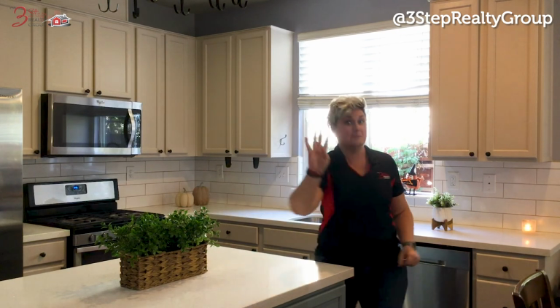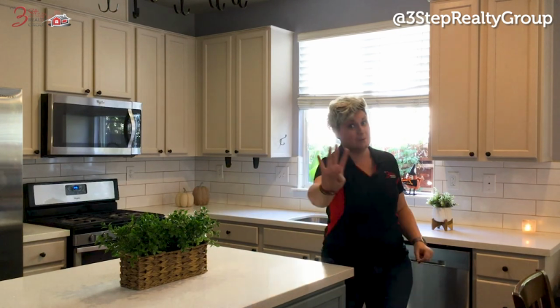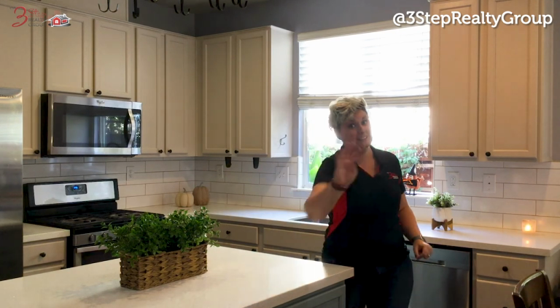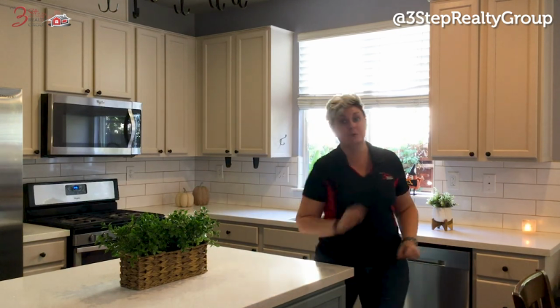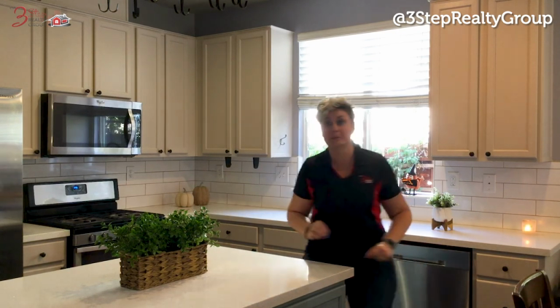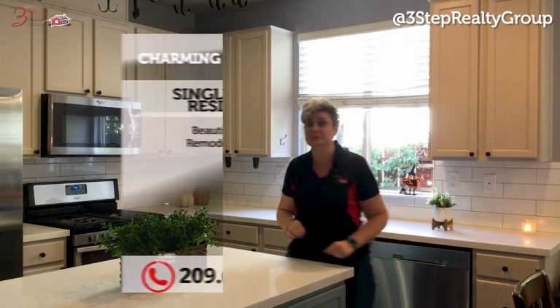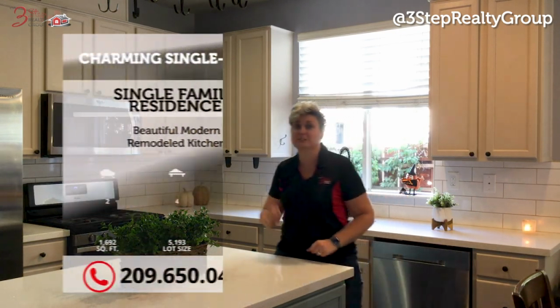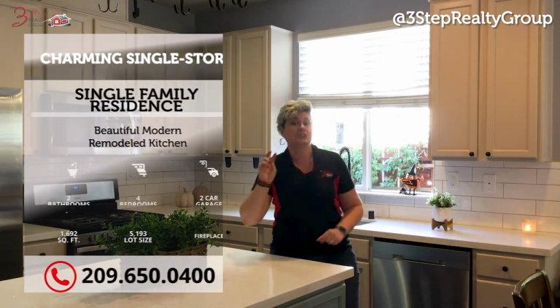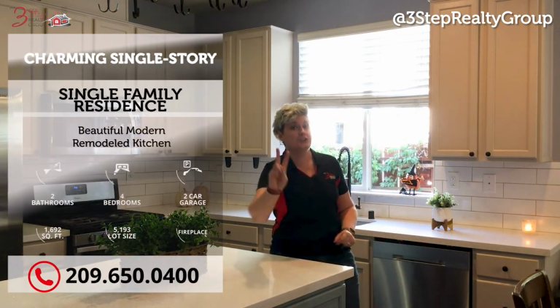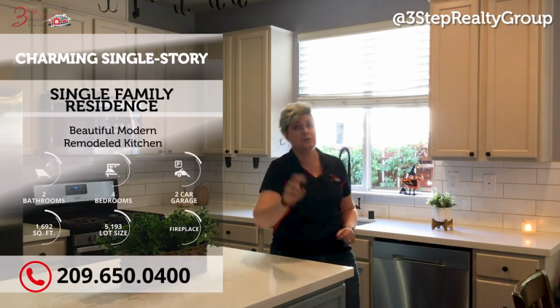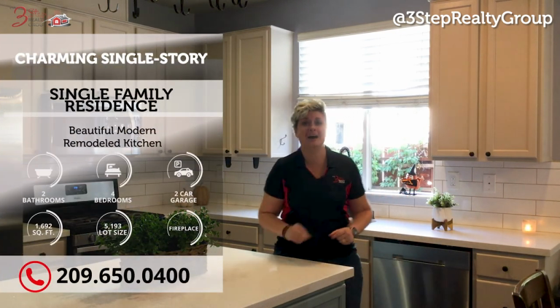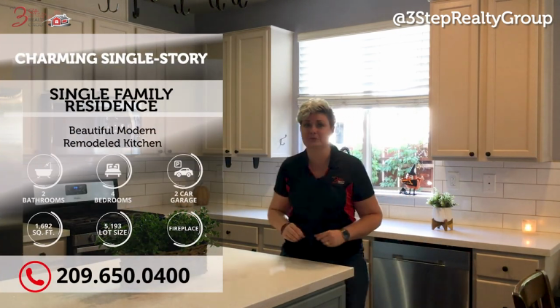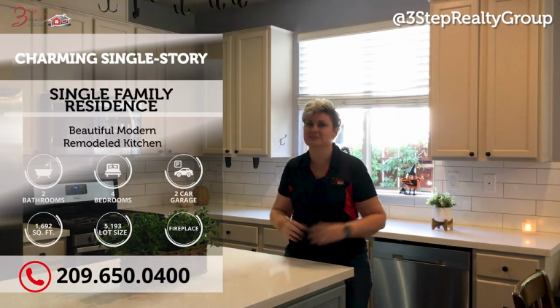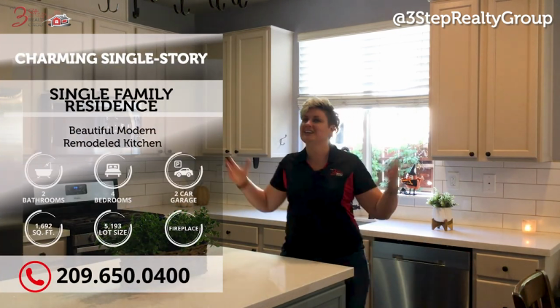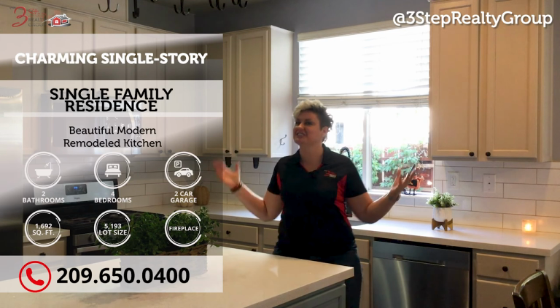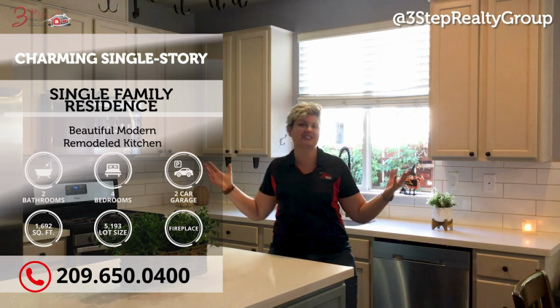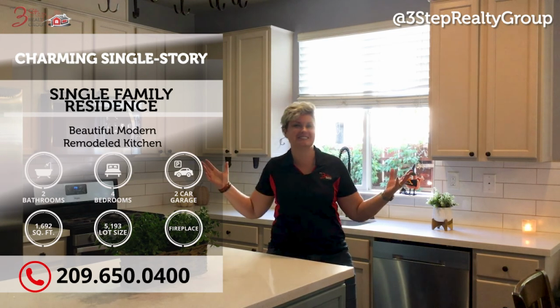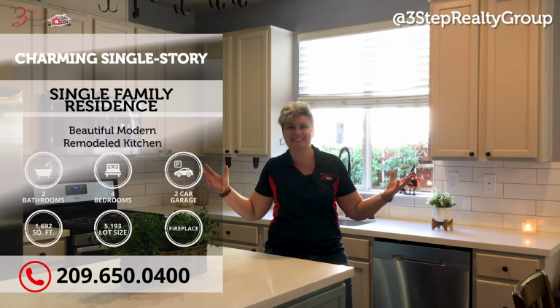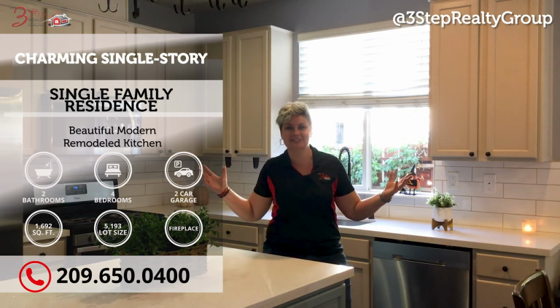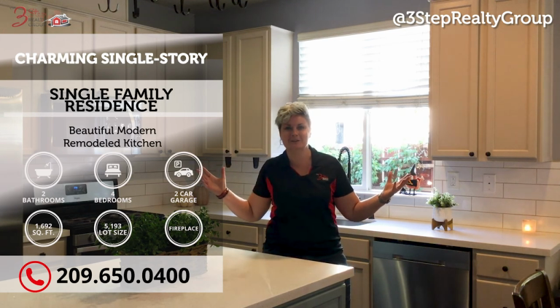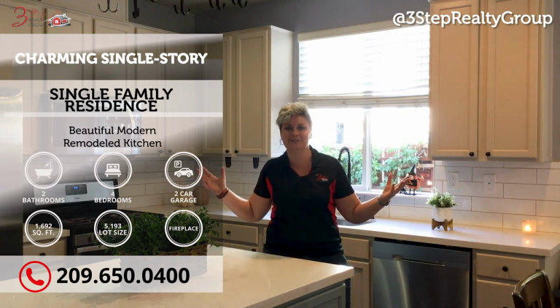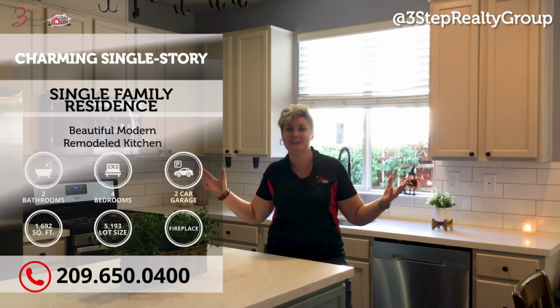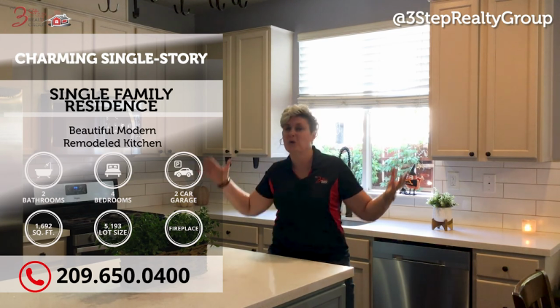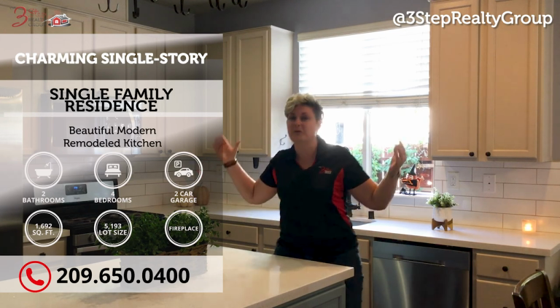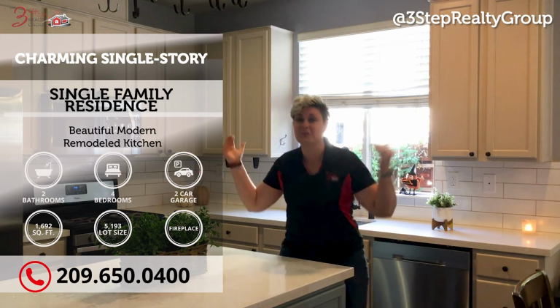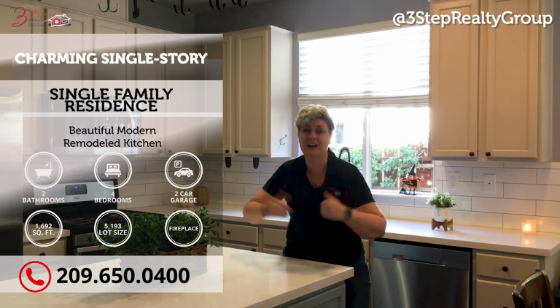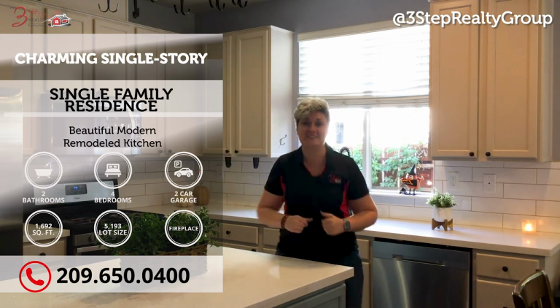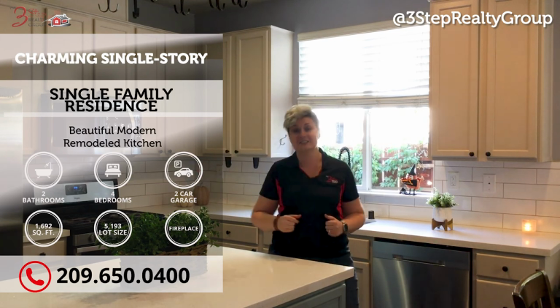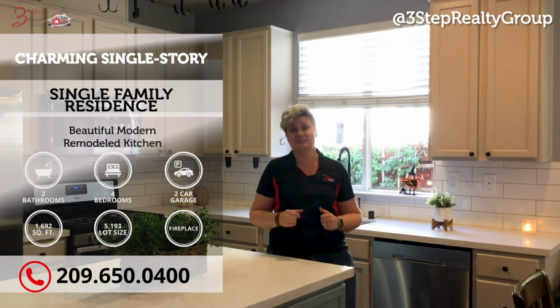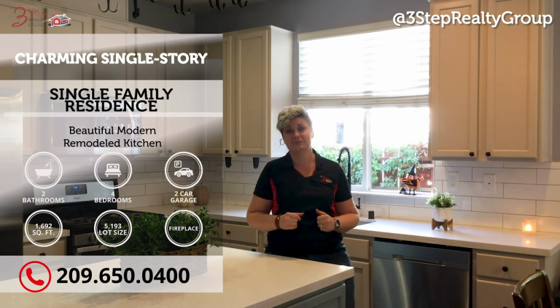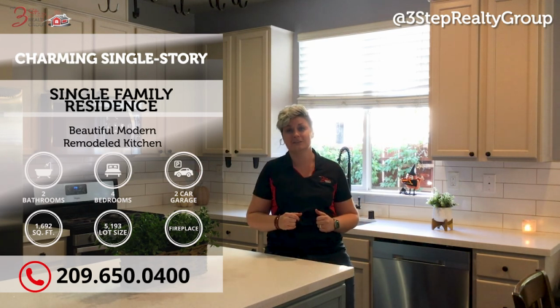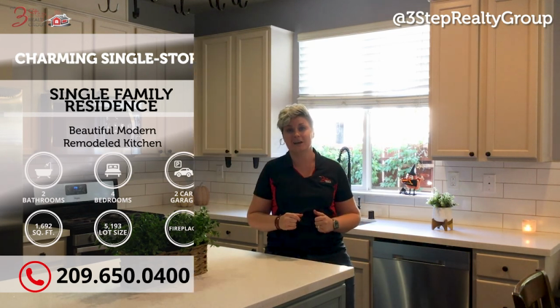Remember I said four bedrooms, two bathrooms, just over 1,600 square feet with over a 5,000 square foot lot.